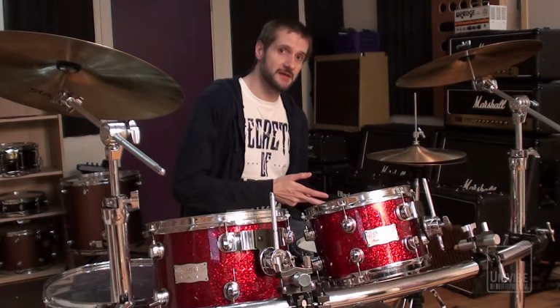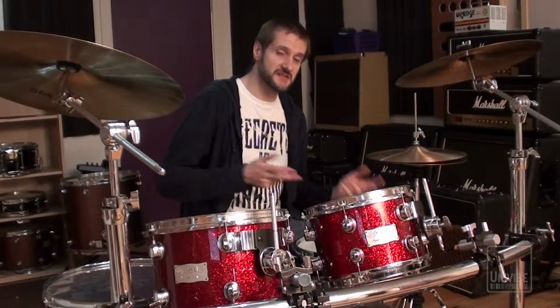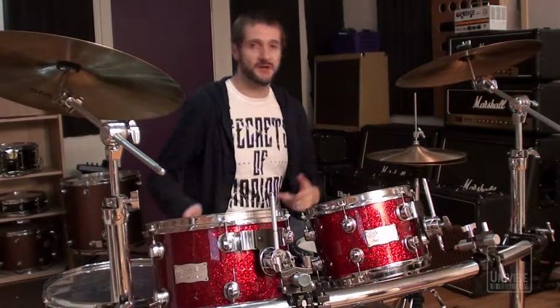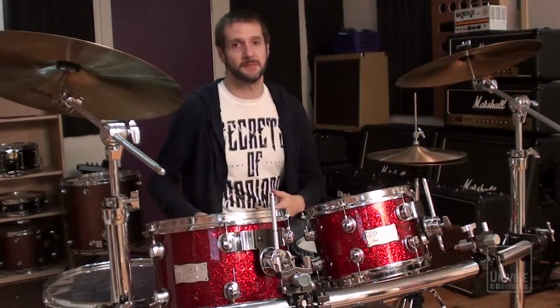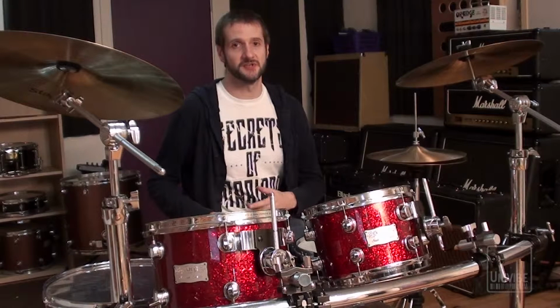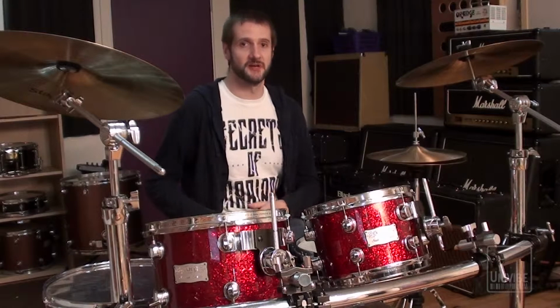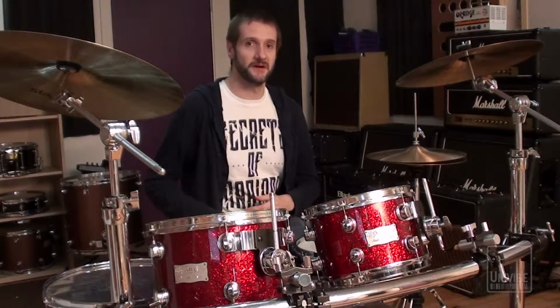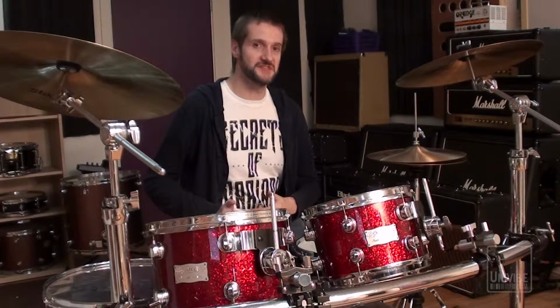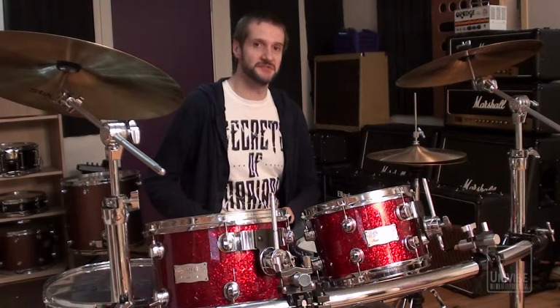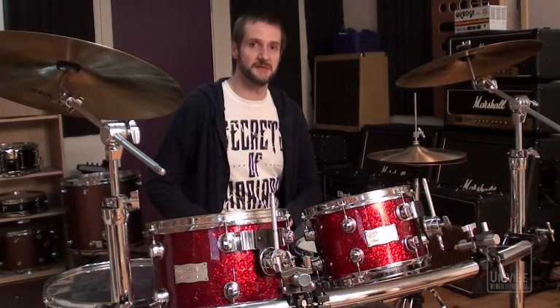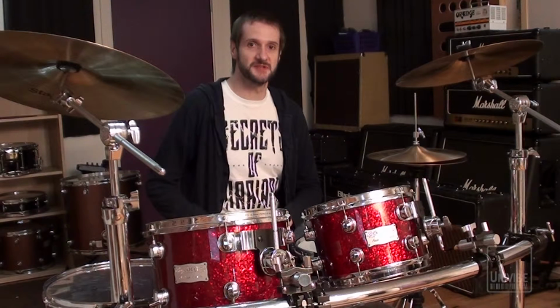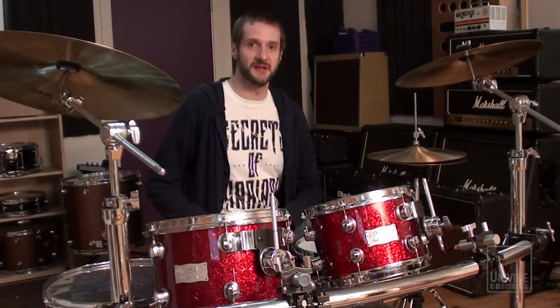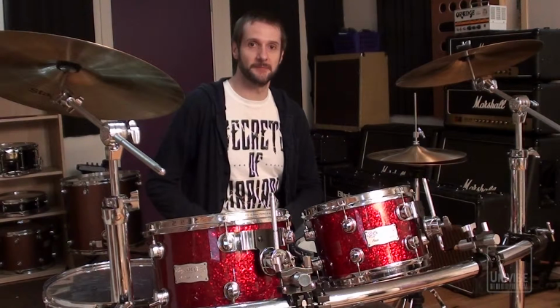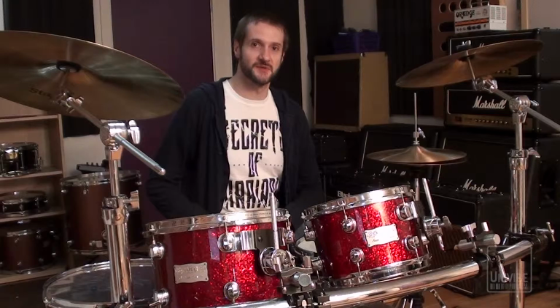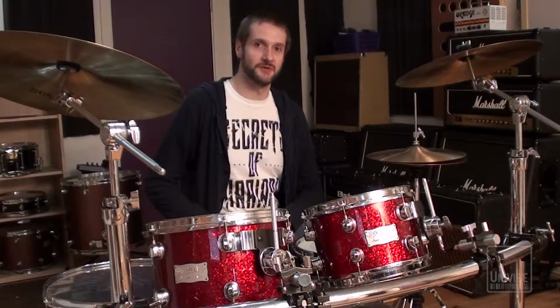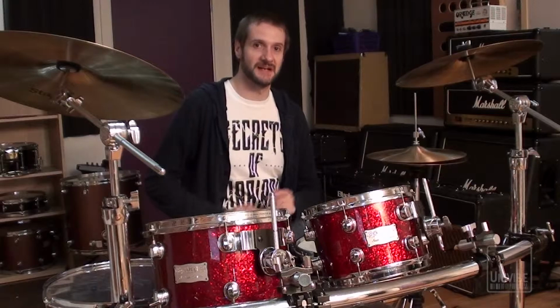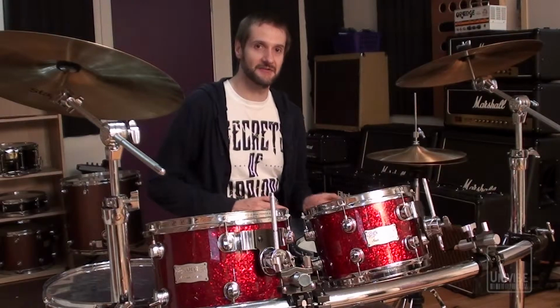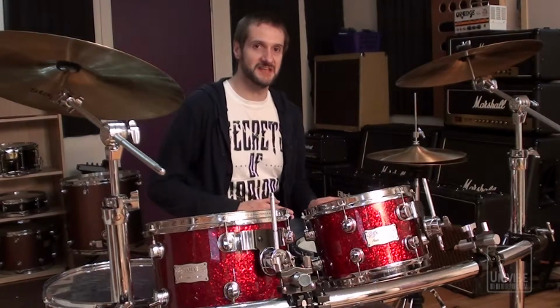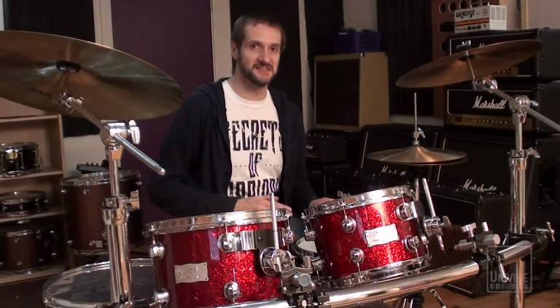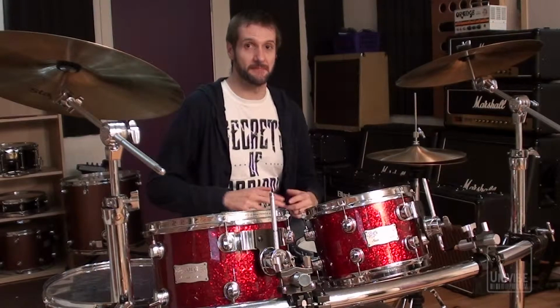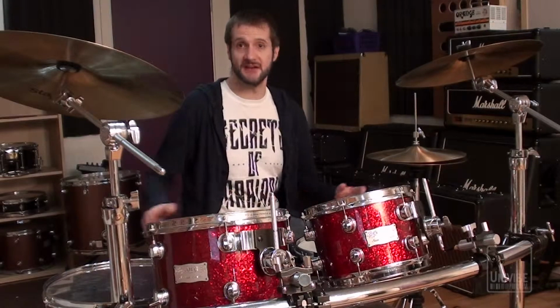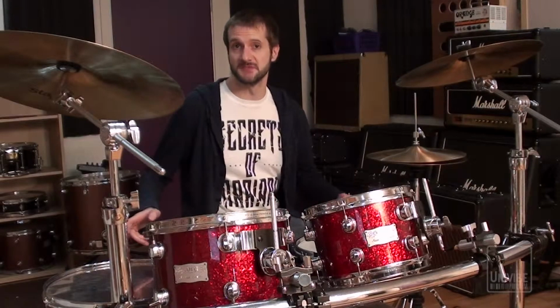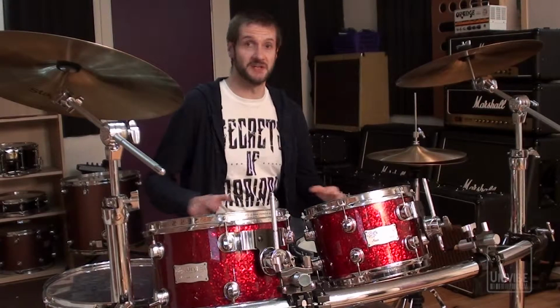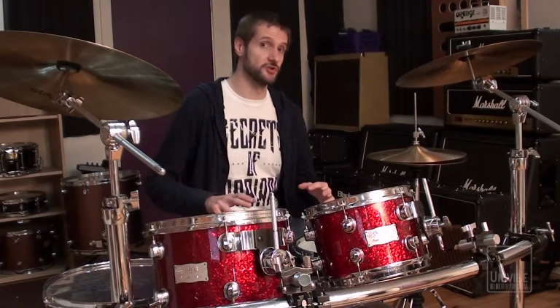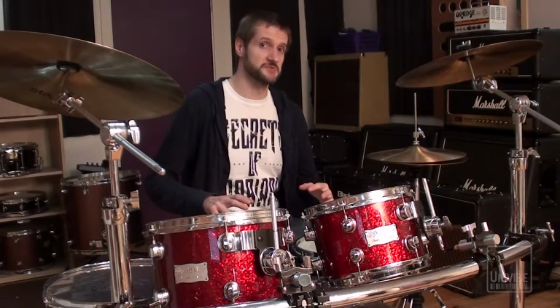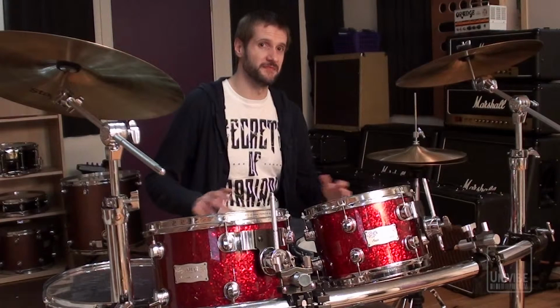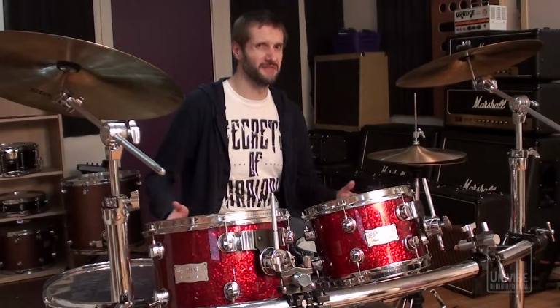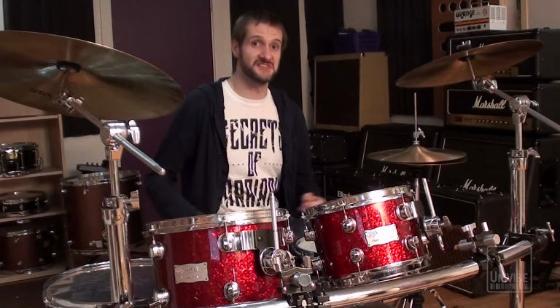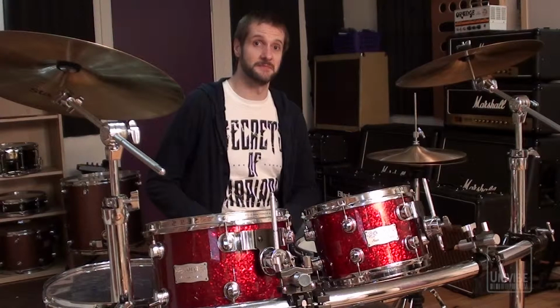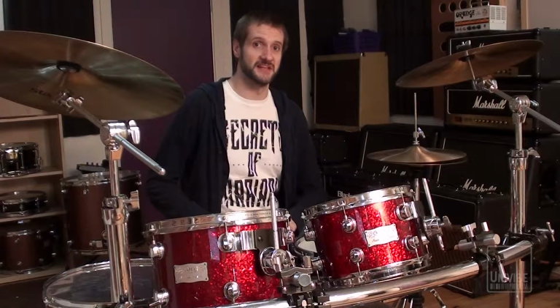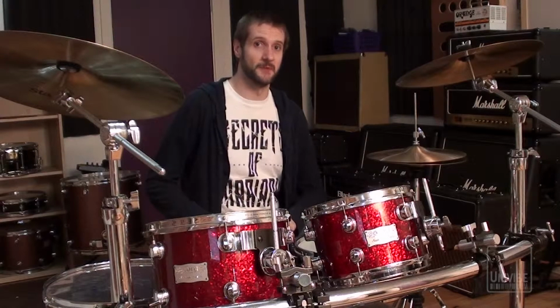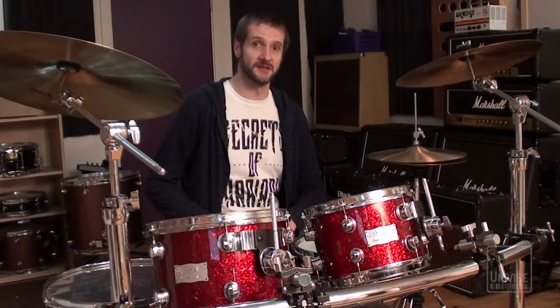So this week I'm going to show you five simple tips that can help you to improve the clarity and the separation between your drums before you've even set up a single mic.